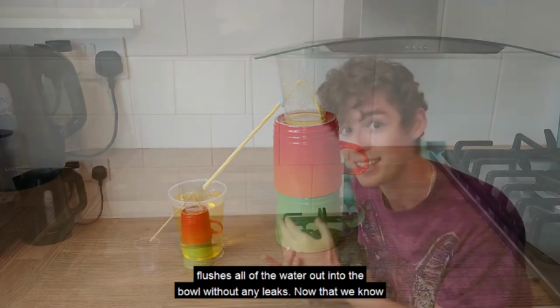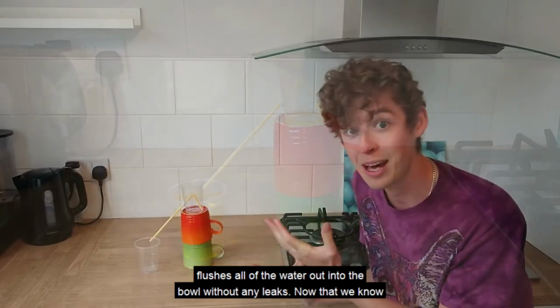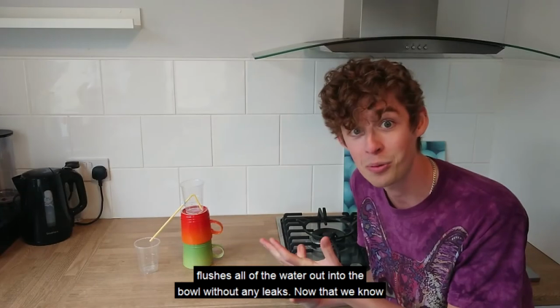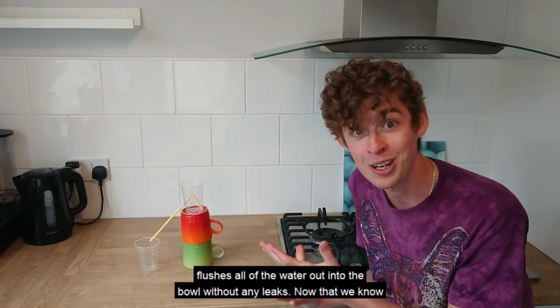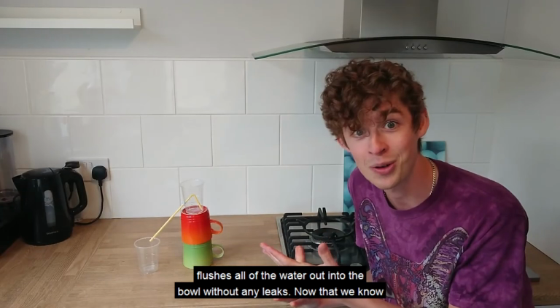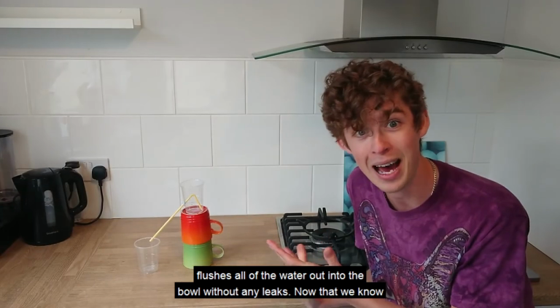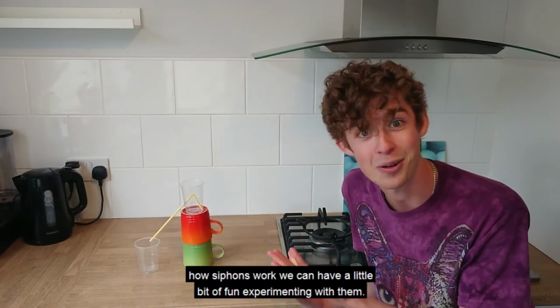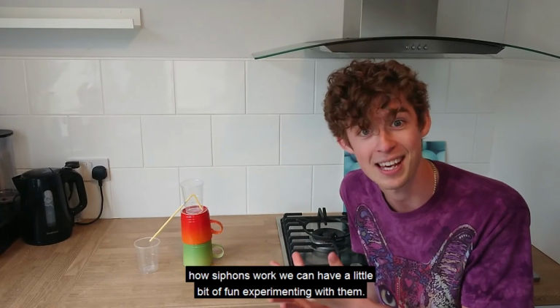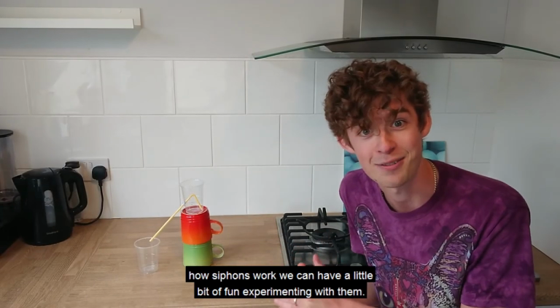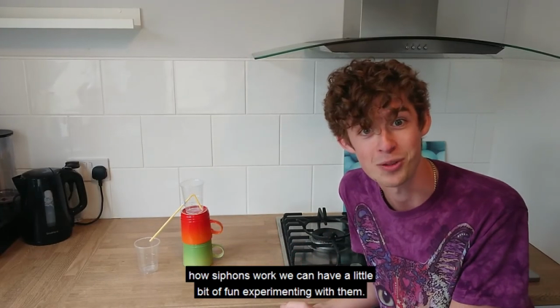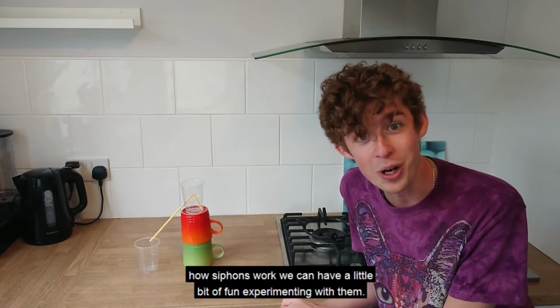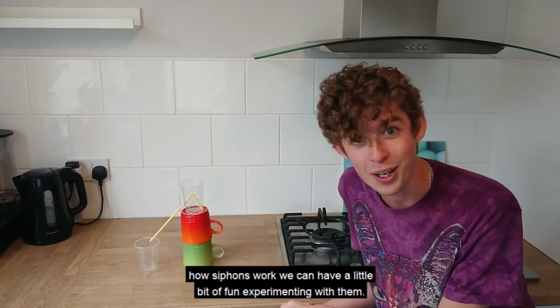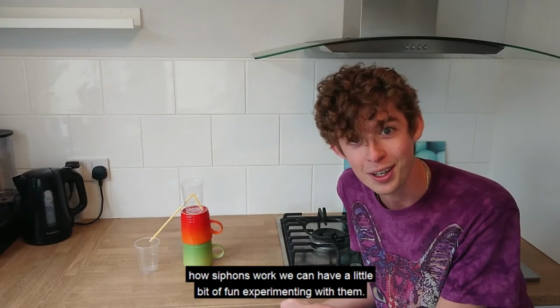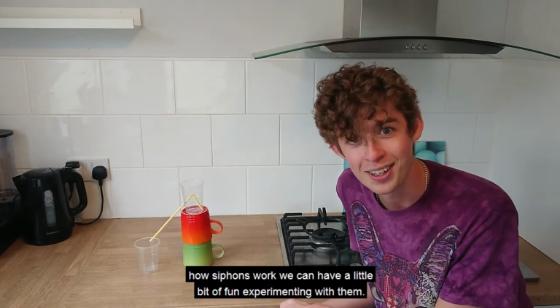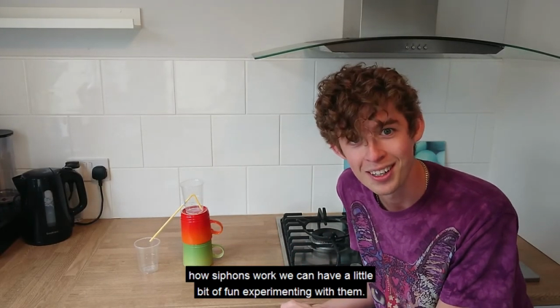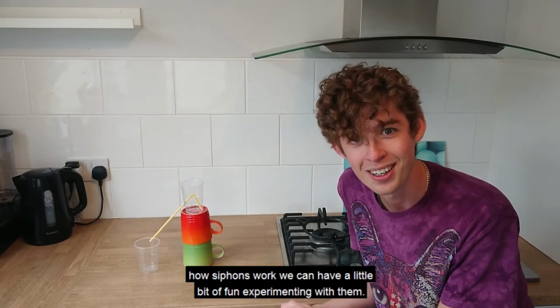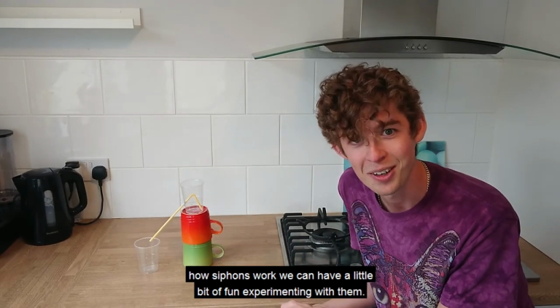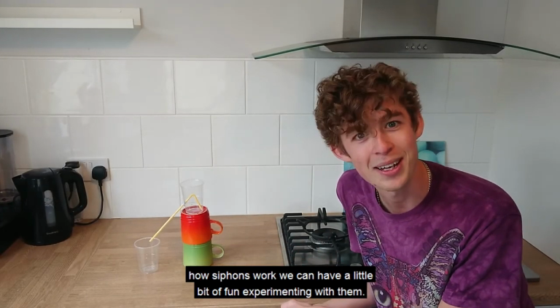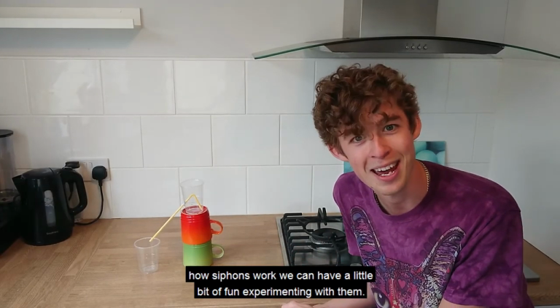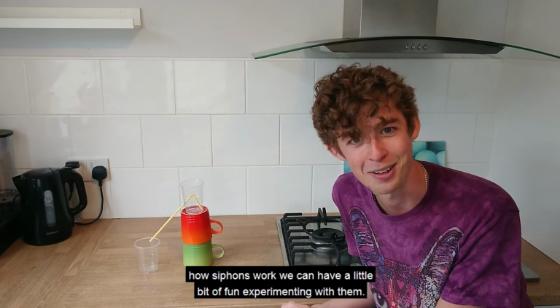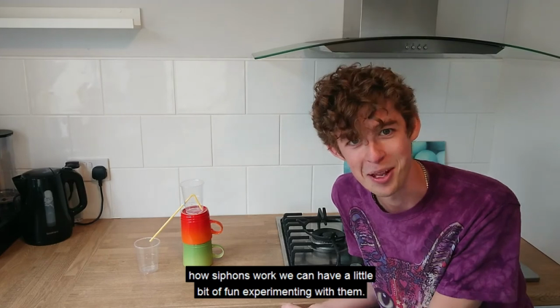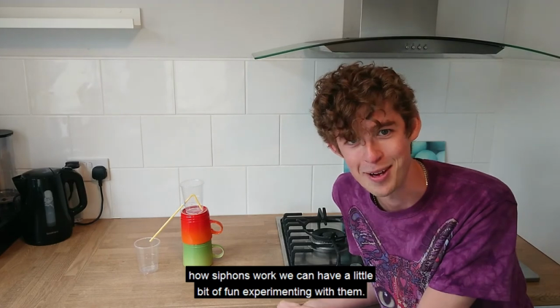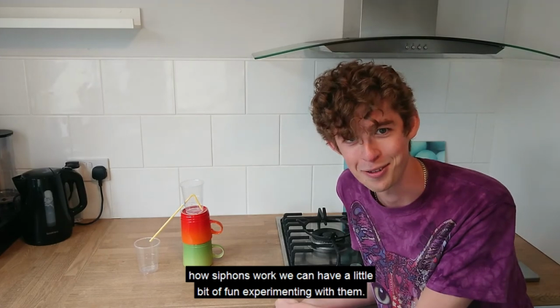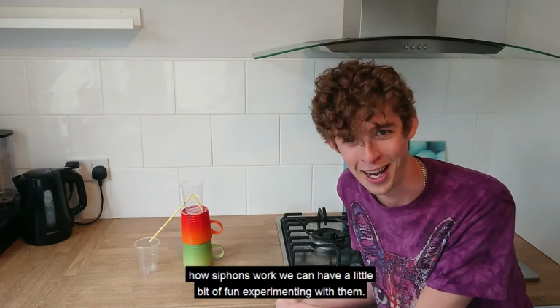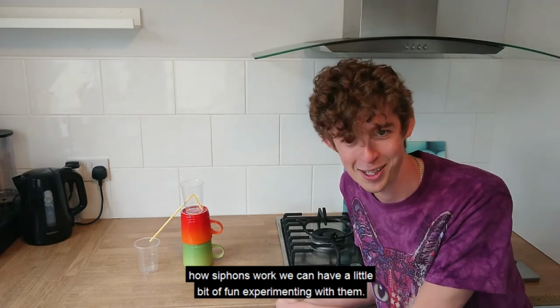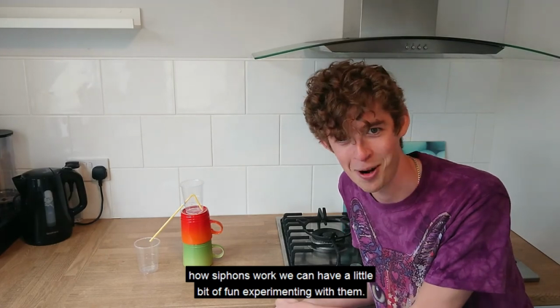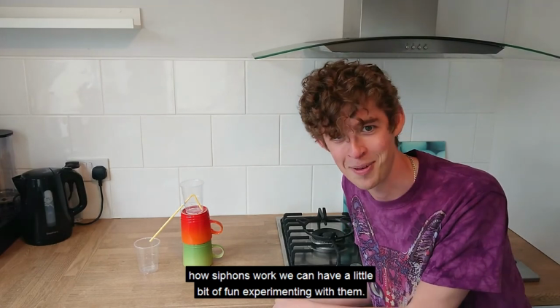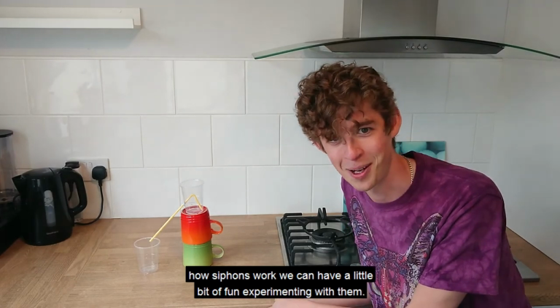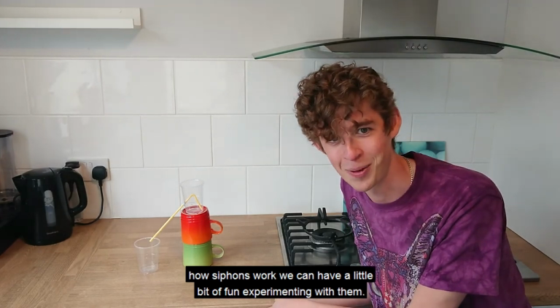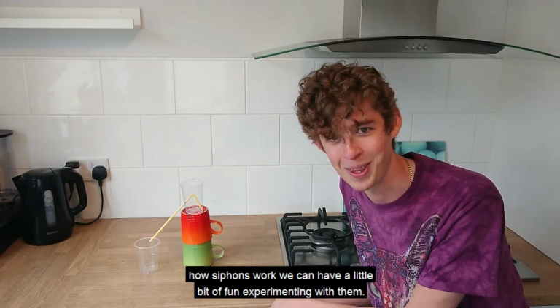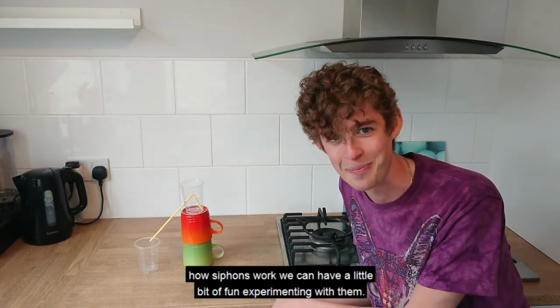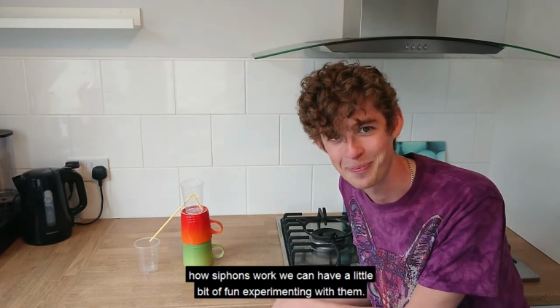Now that we know how siphons work, we can have a little bit of fun experimenting with them.